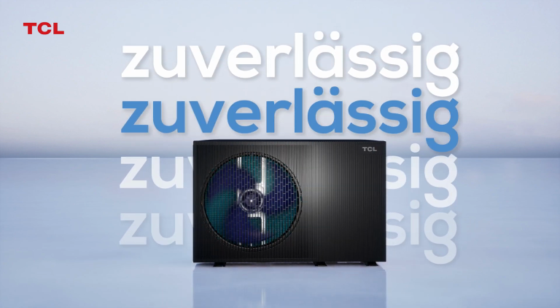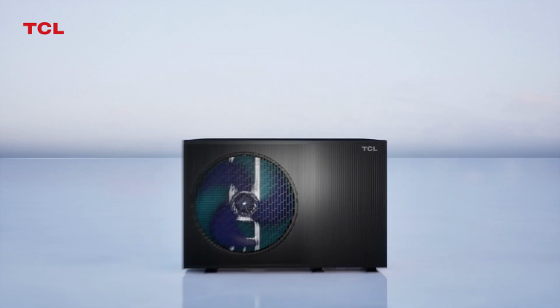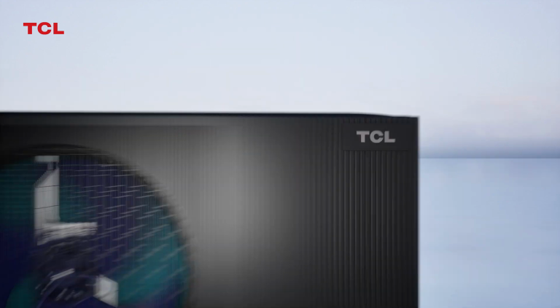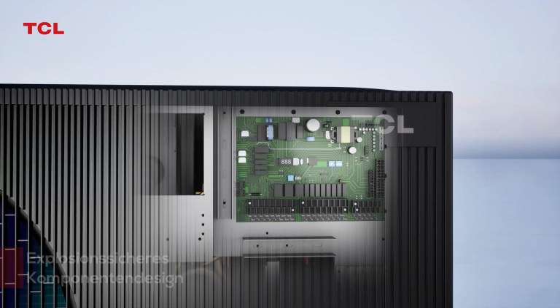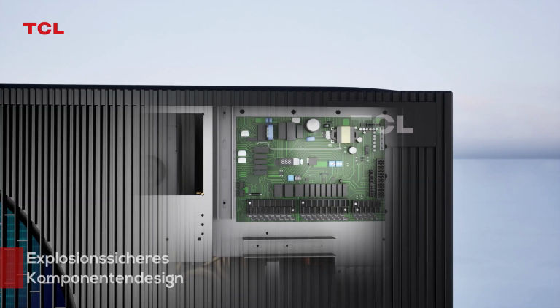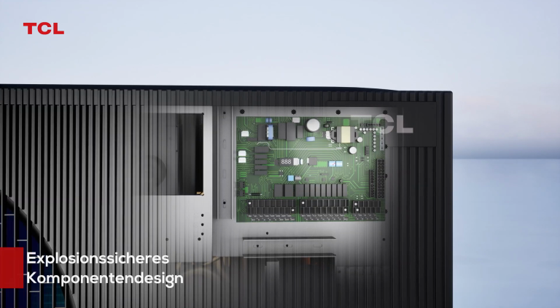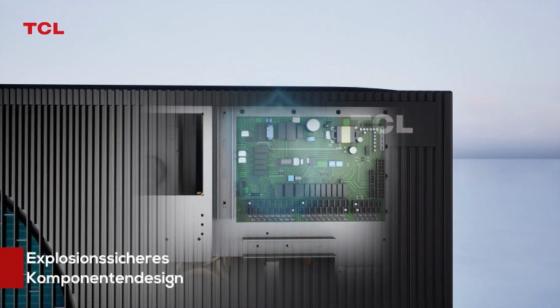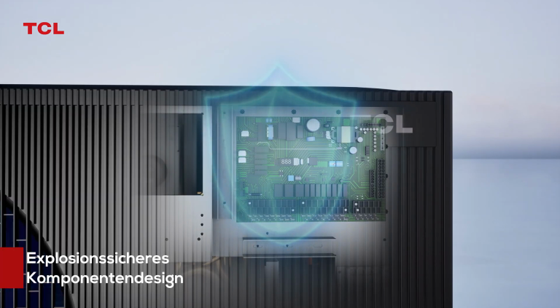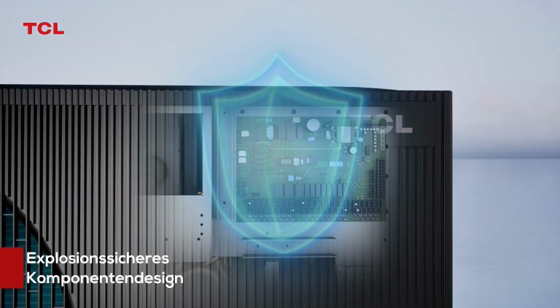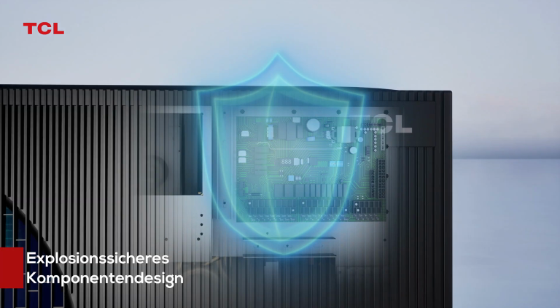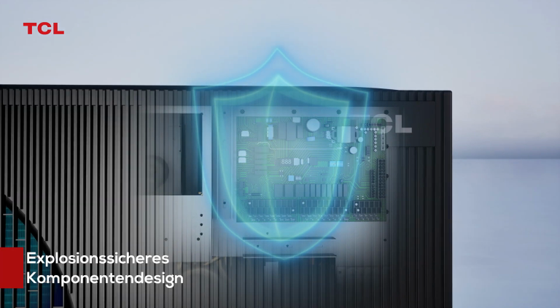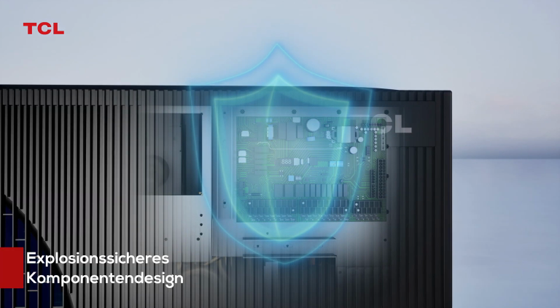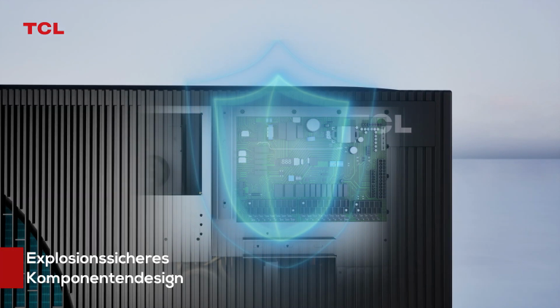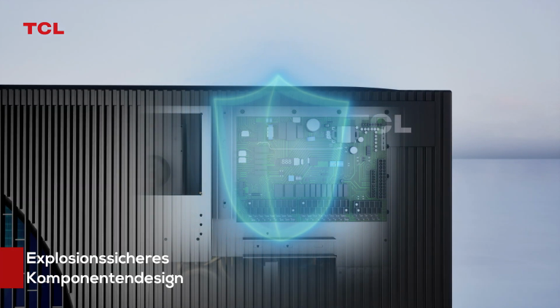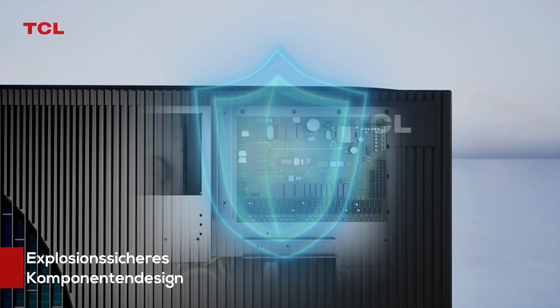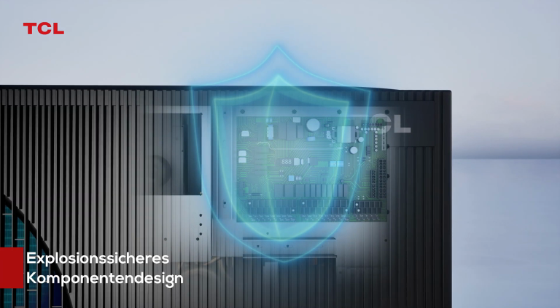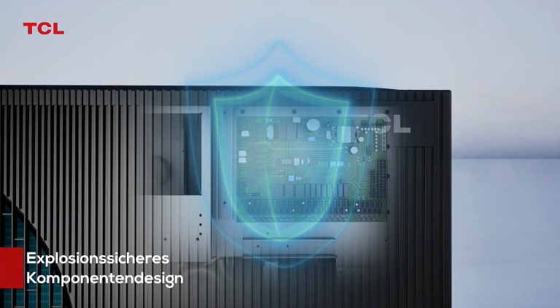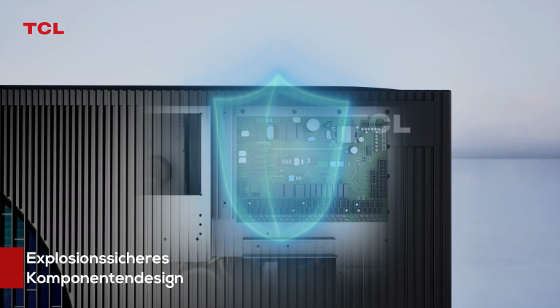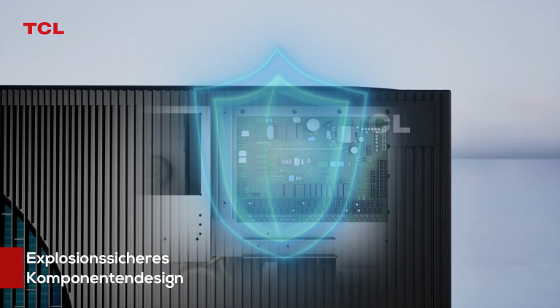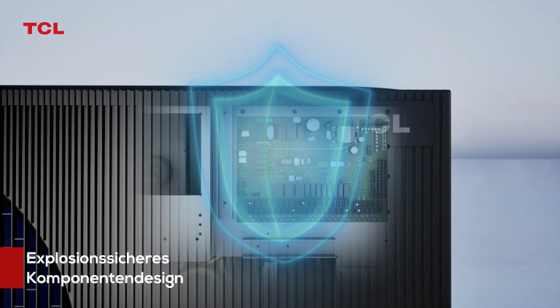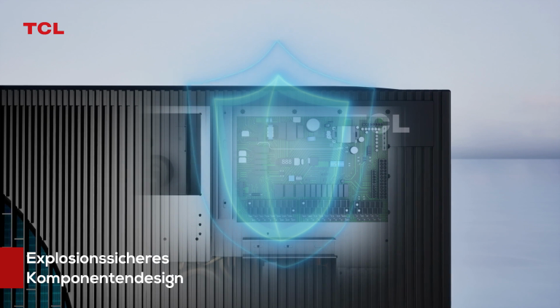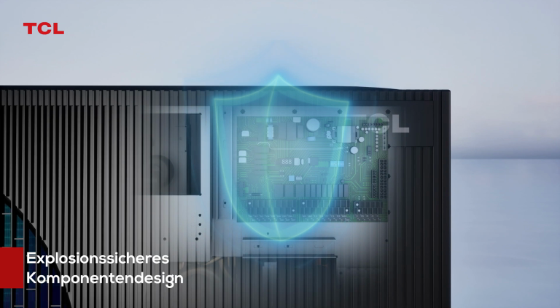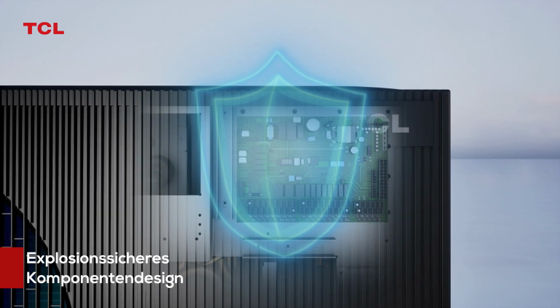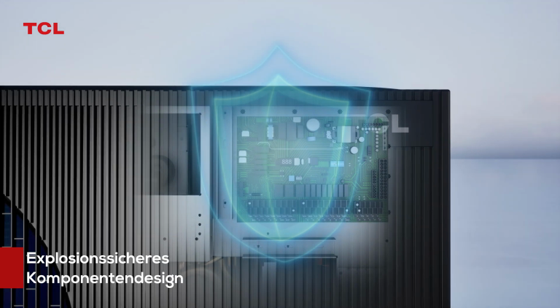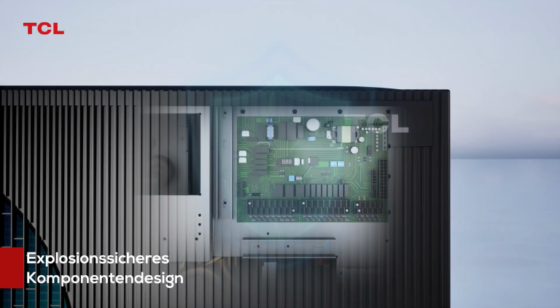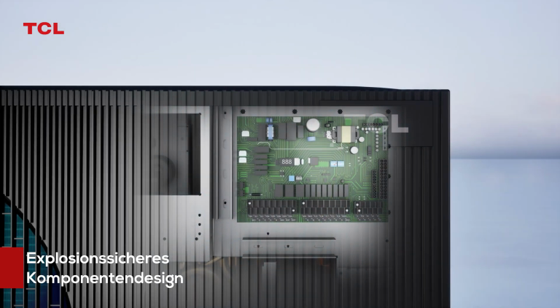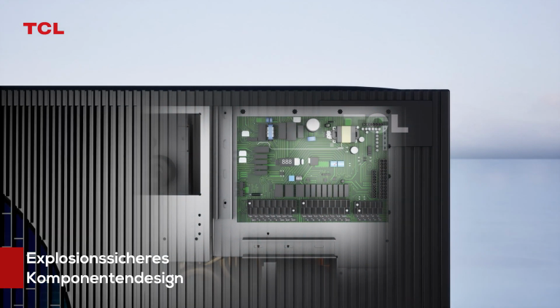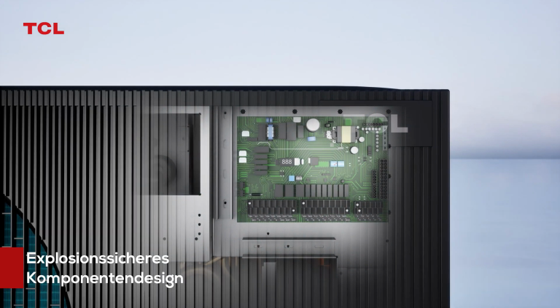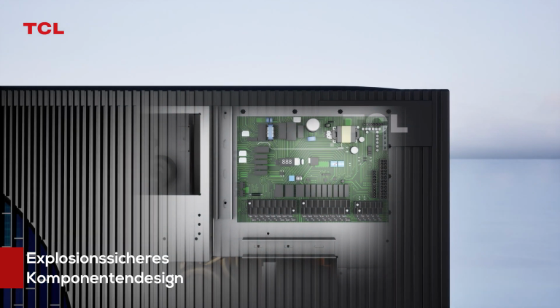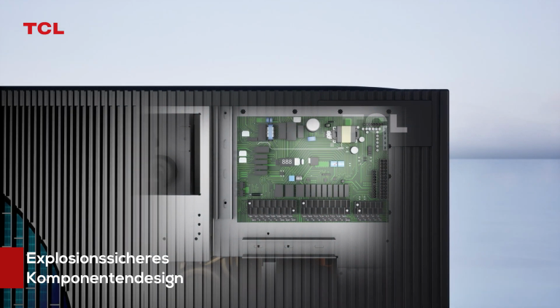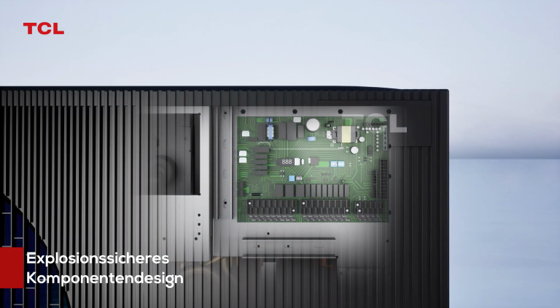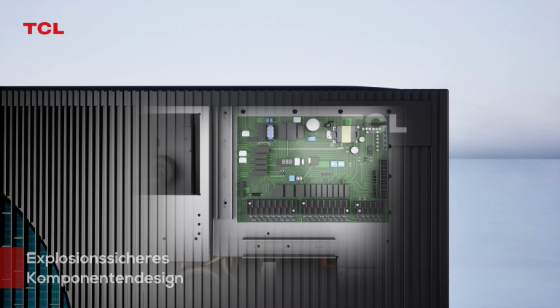Chassis Electric Heating comprehensively ensures low temperature operation of the heat pump. Precision Components Explosion Proof Design ensuring reliable operation of the heat pump.